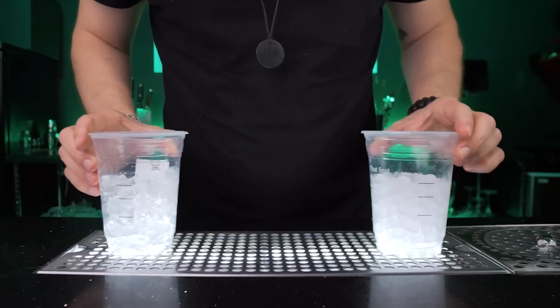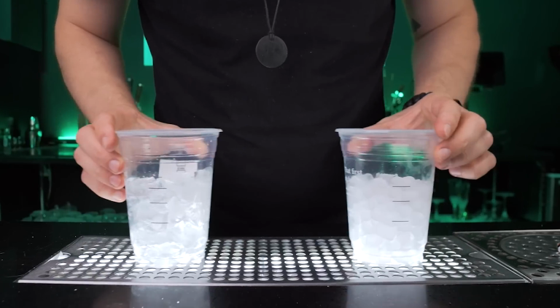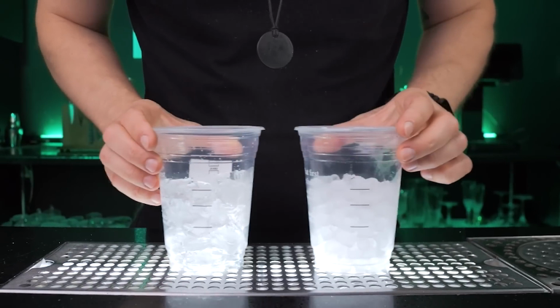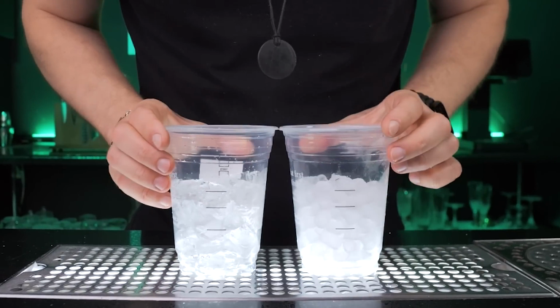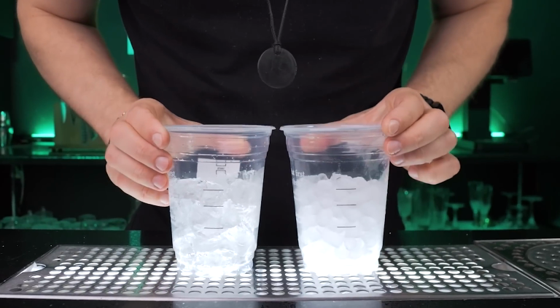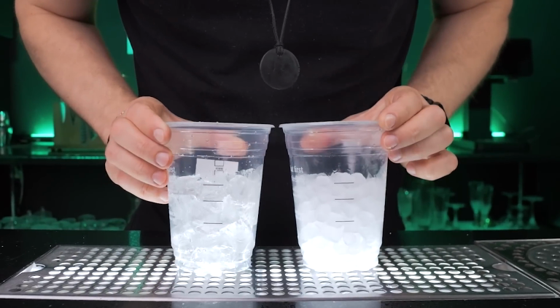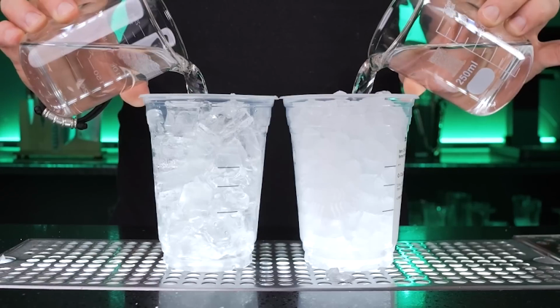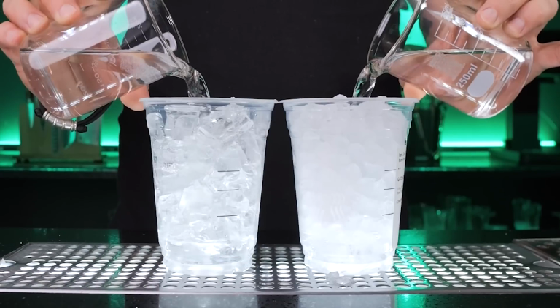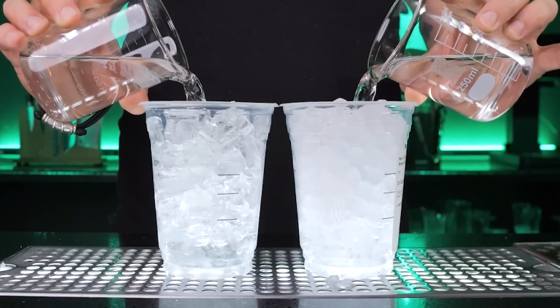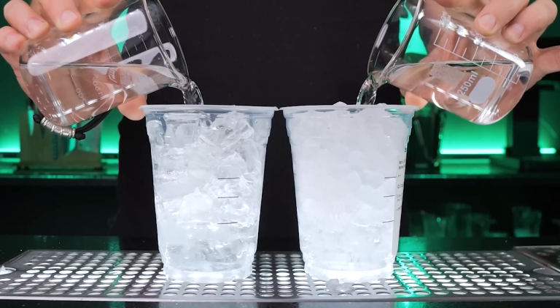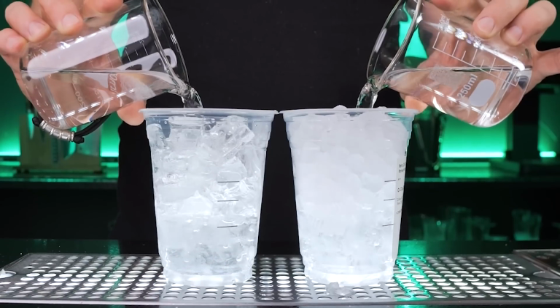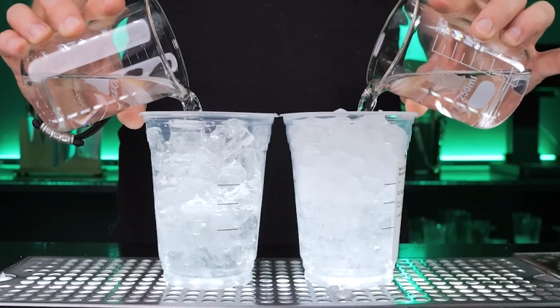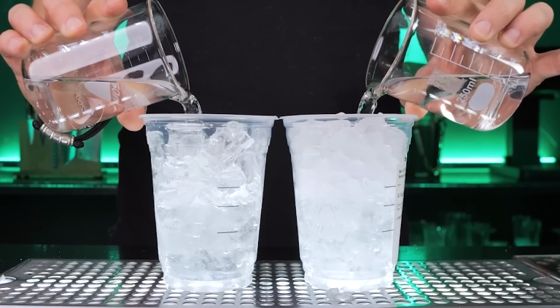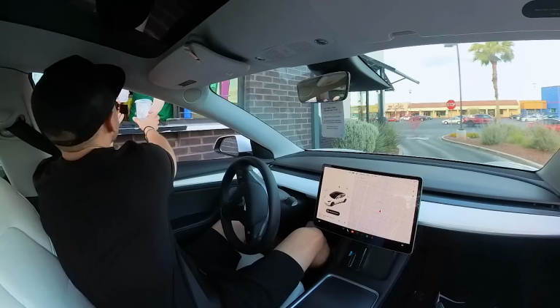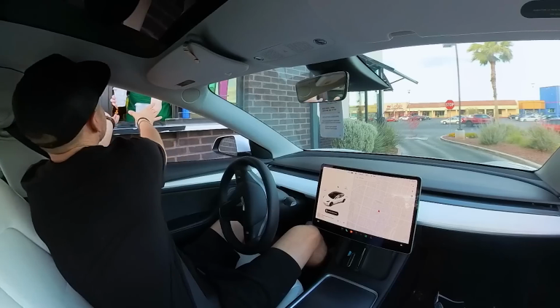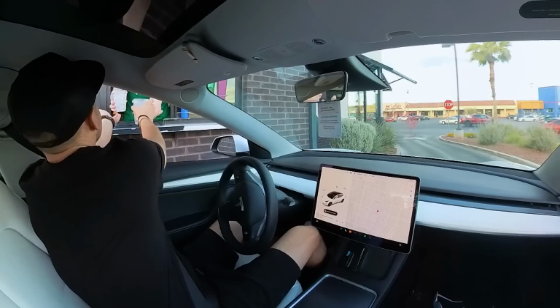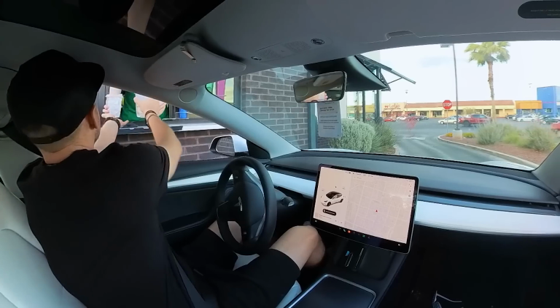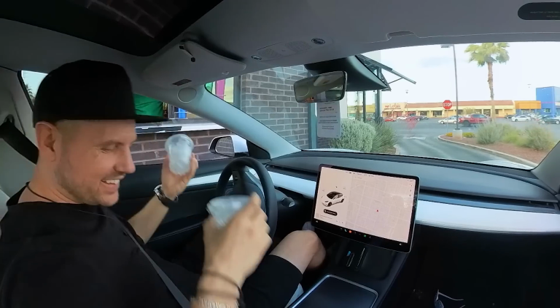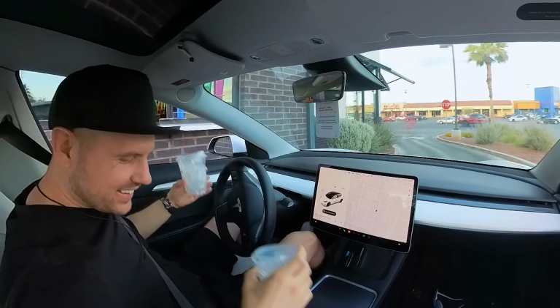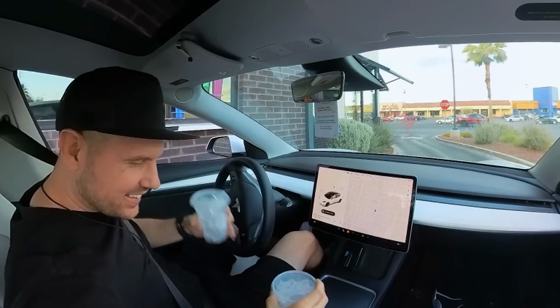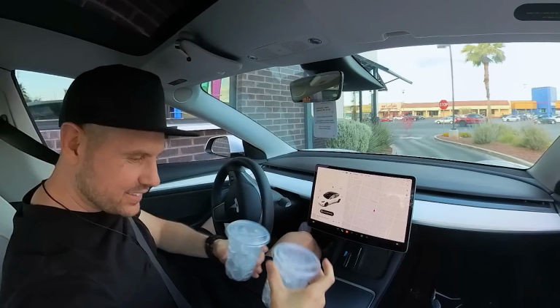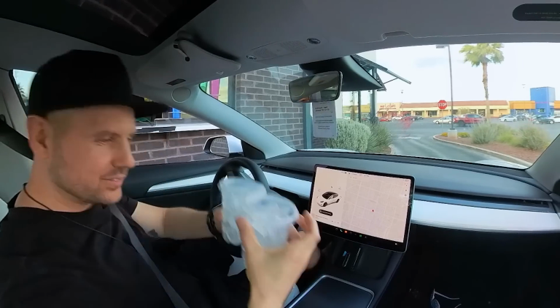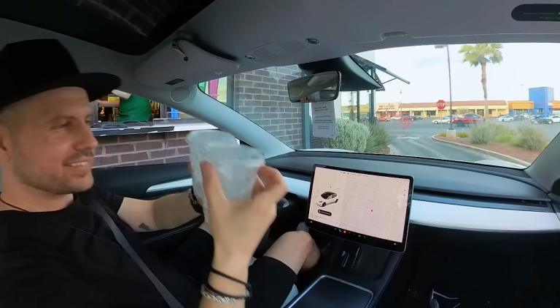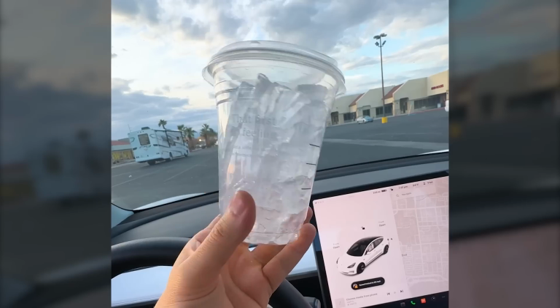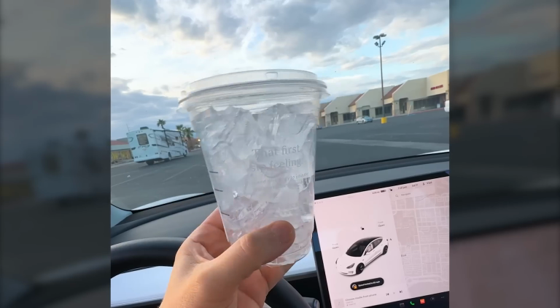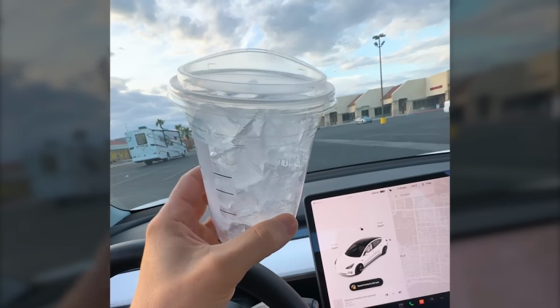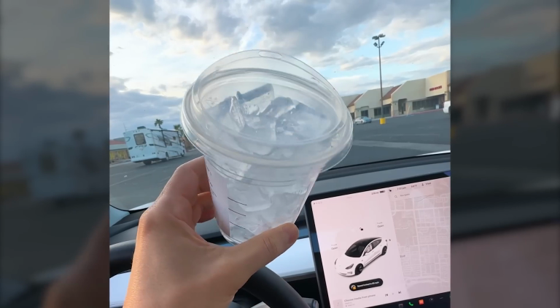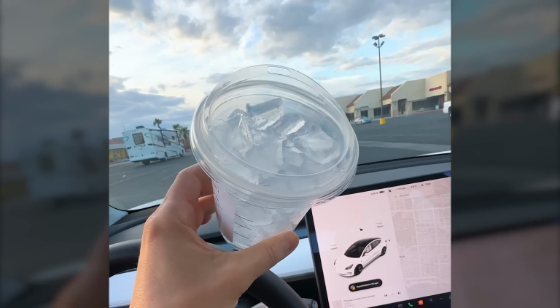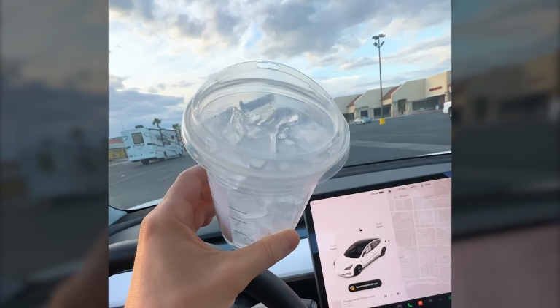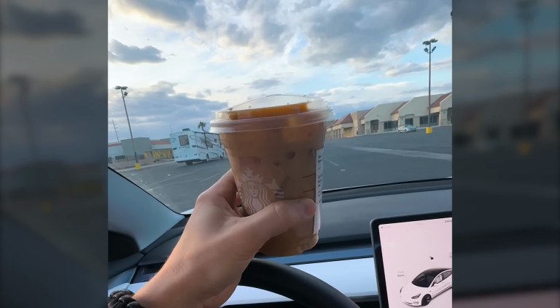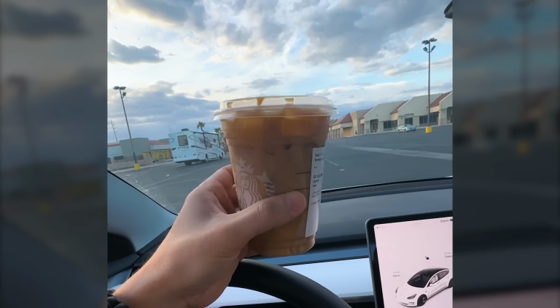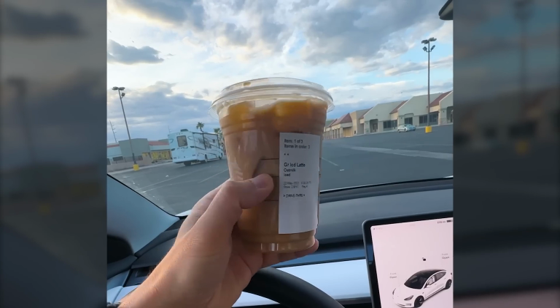Does new nugget ice from Starbucks melt faster? Will it make your coffee experience better or just water it down? Let's investigate.